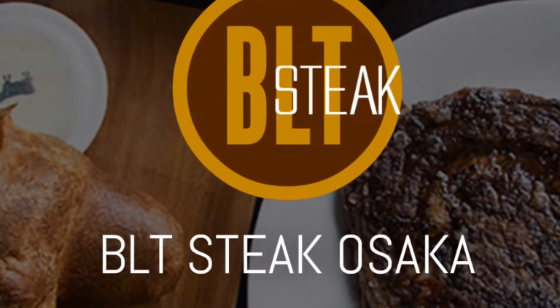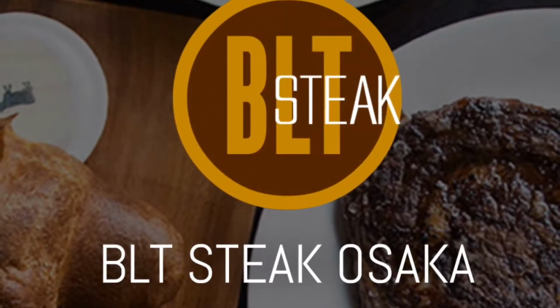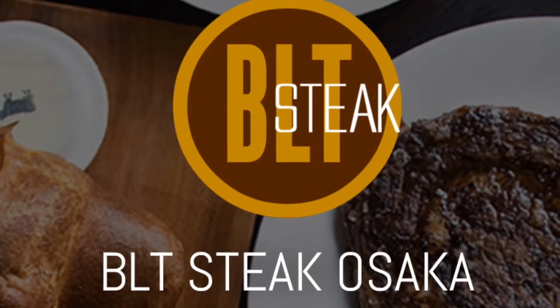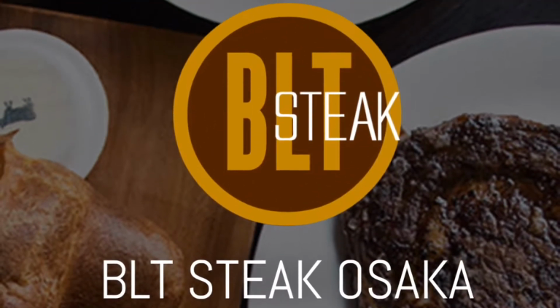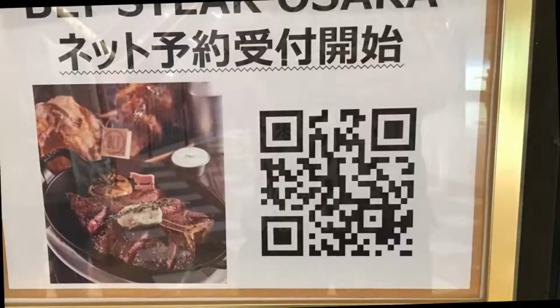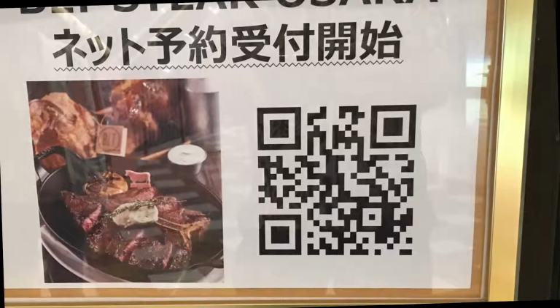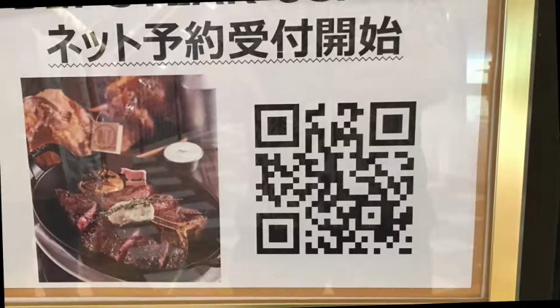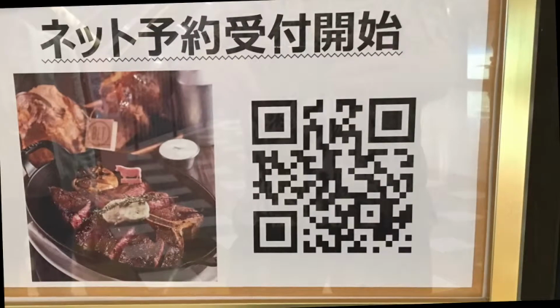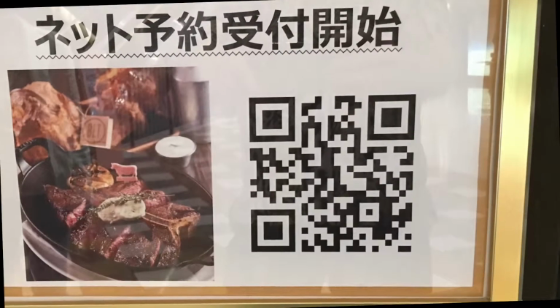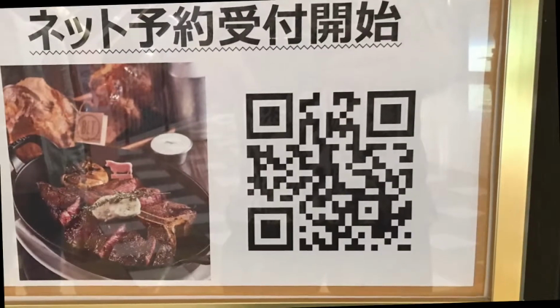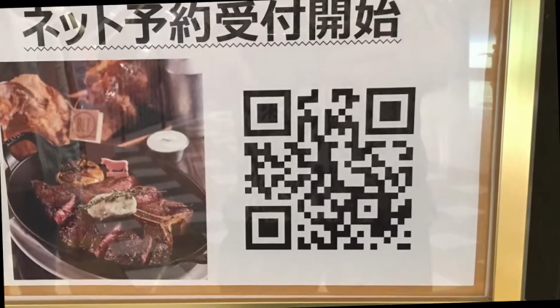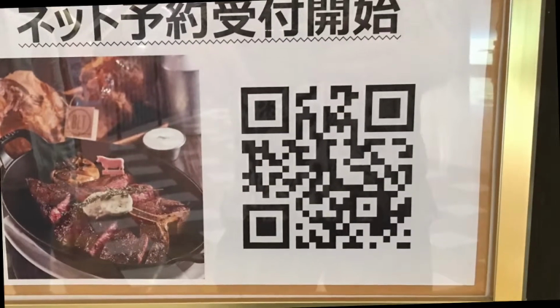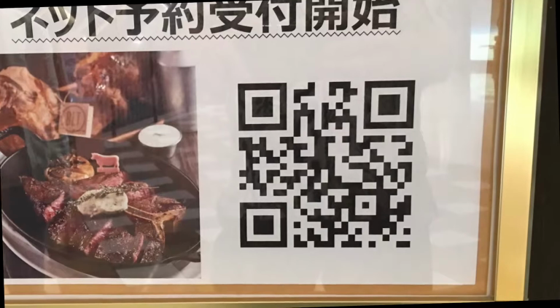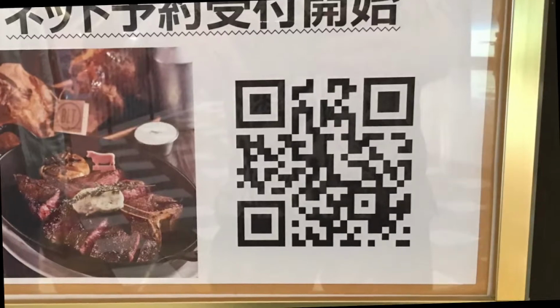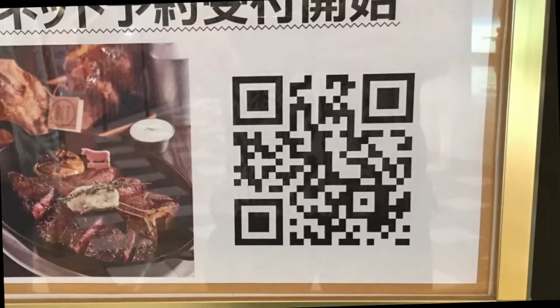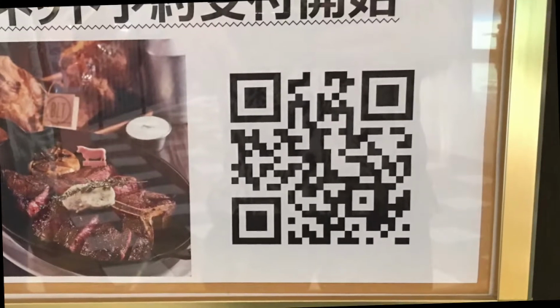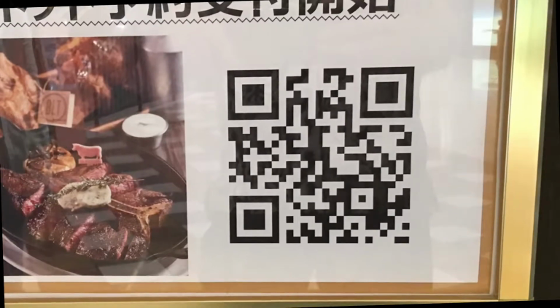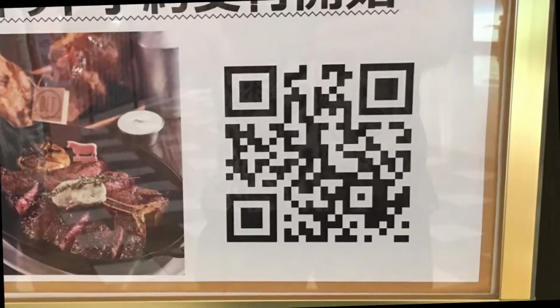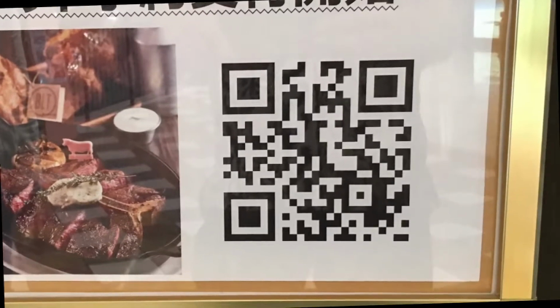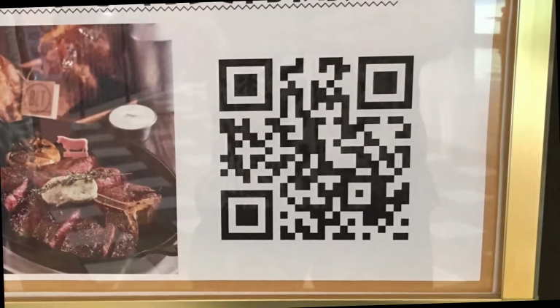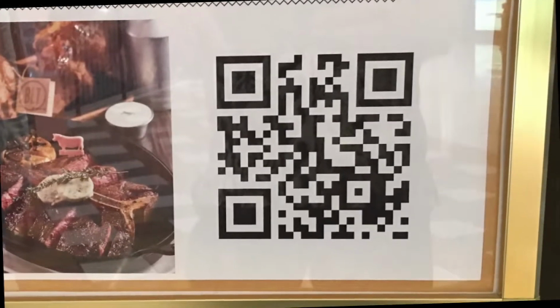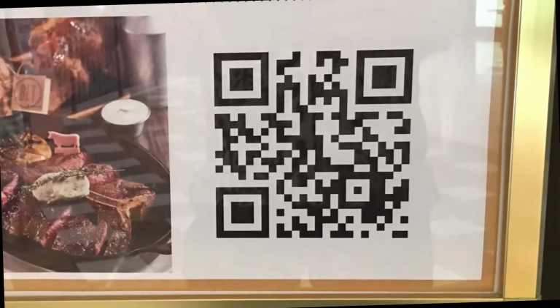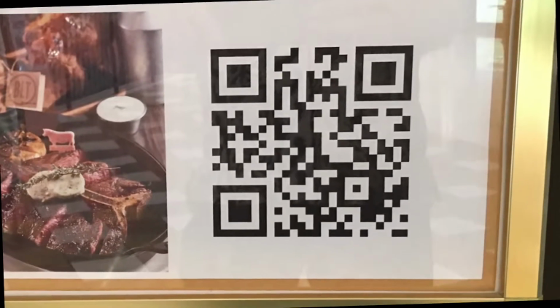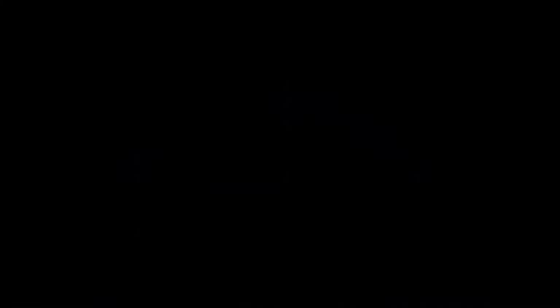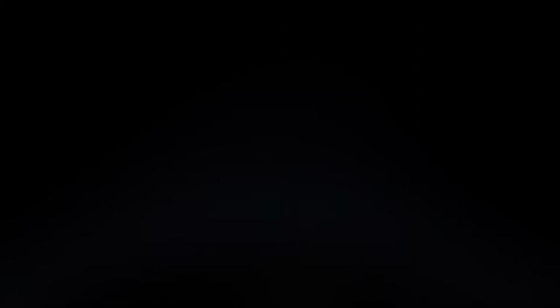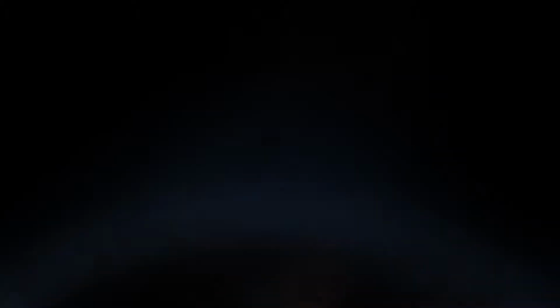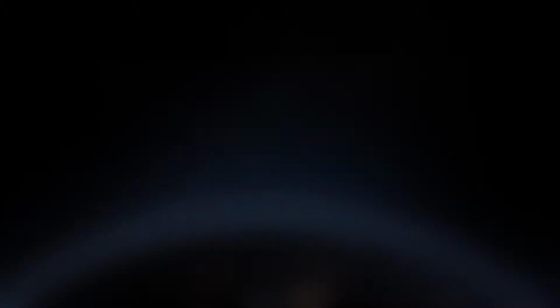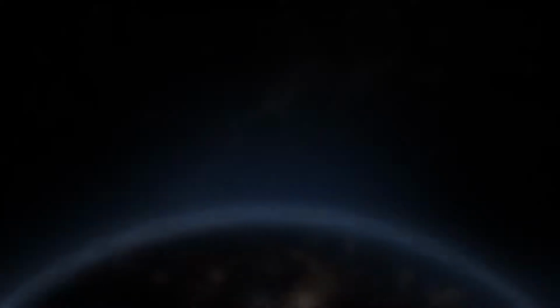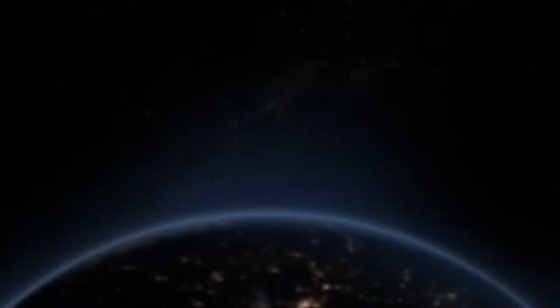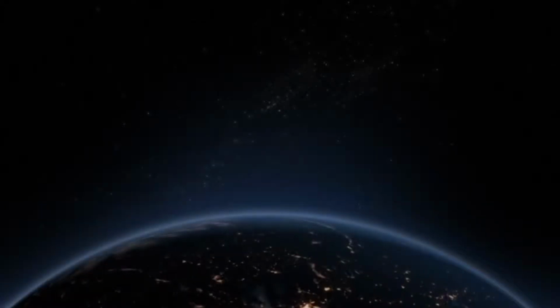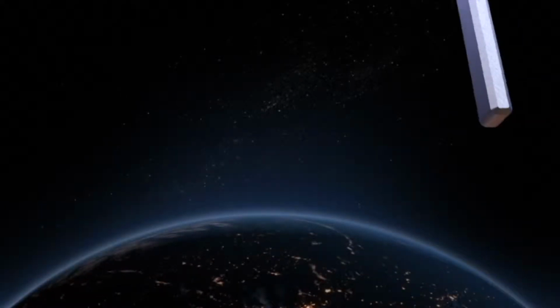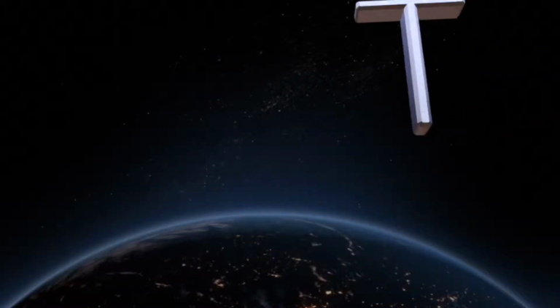Once again, grab the QR code — it's right here.